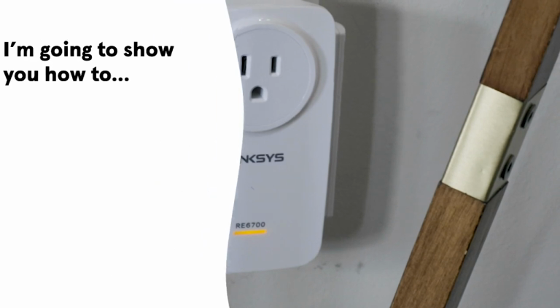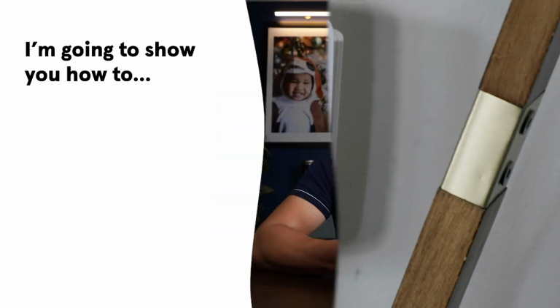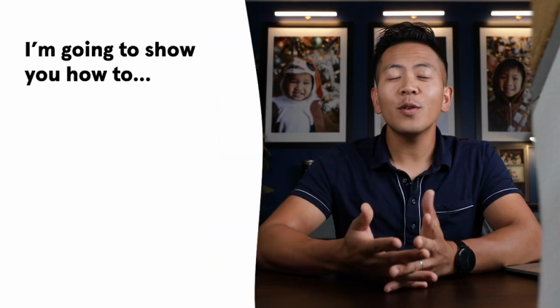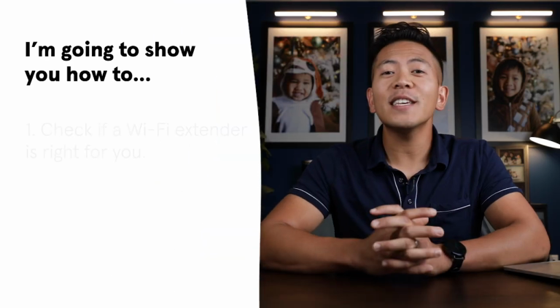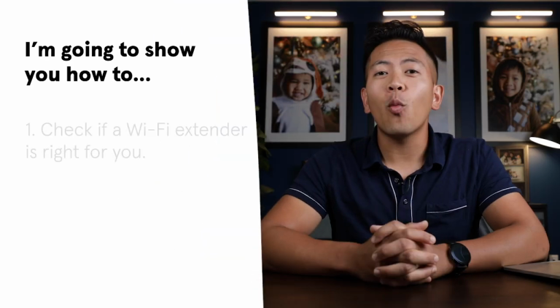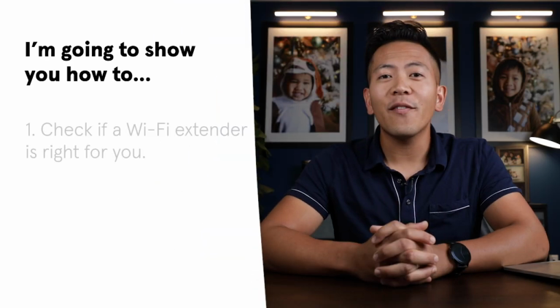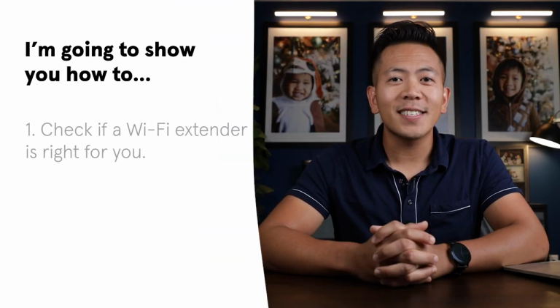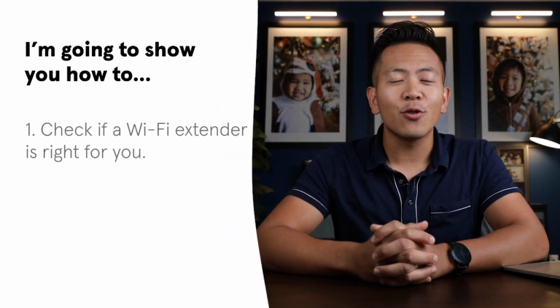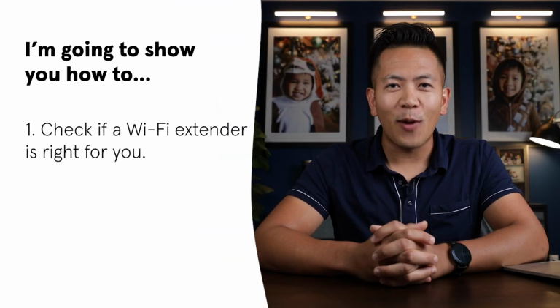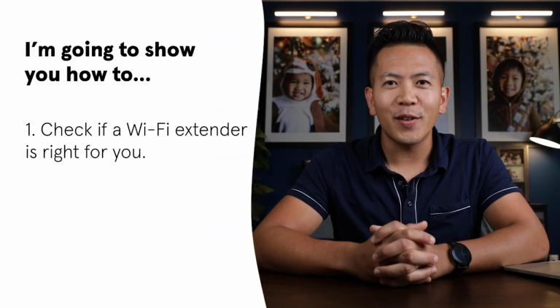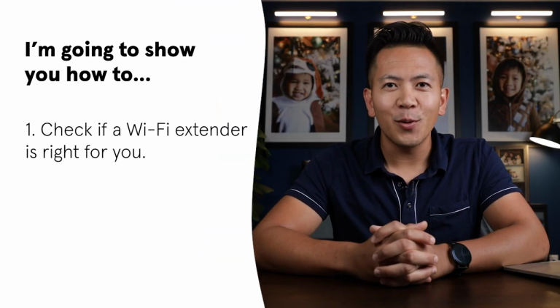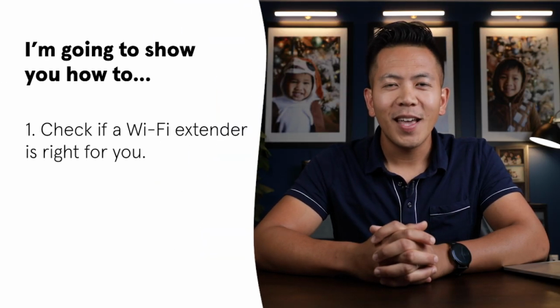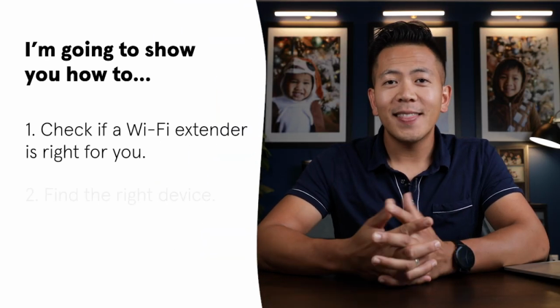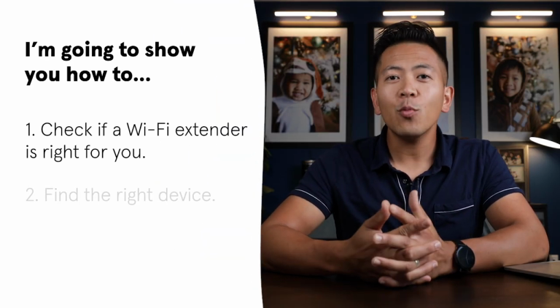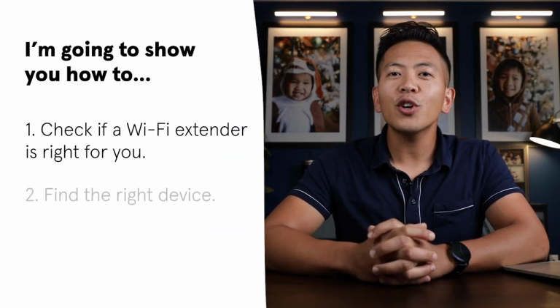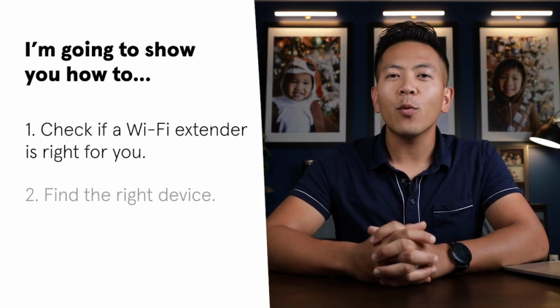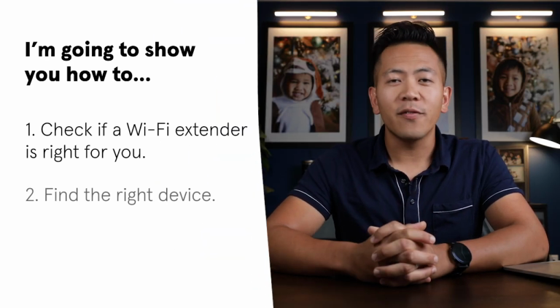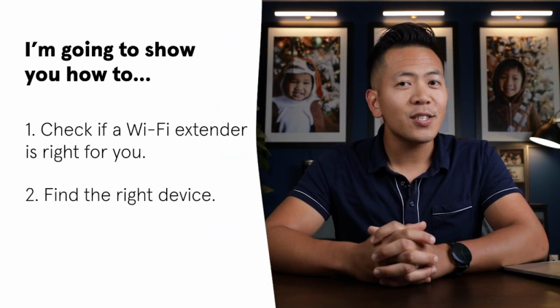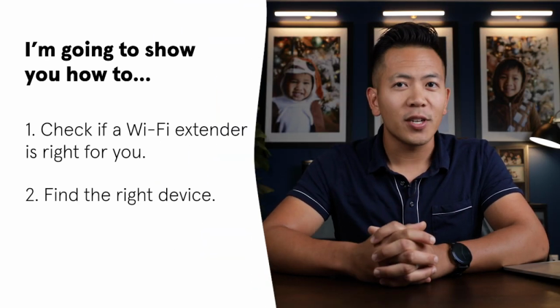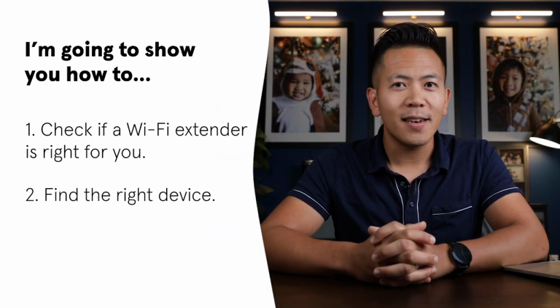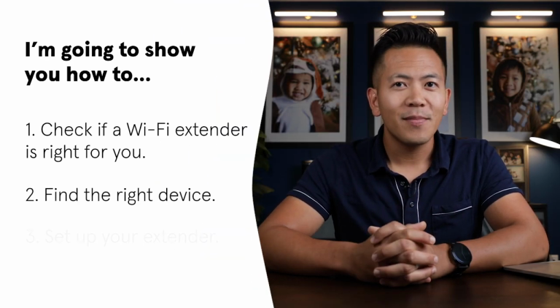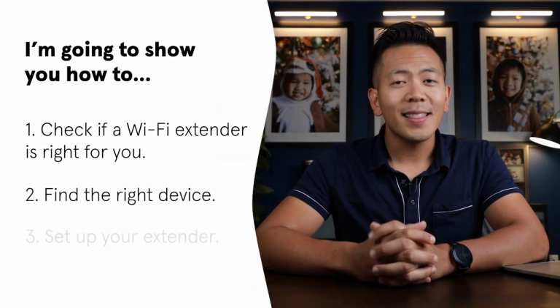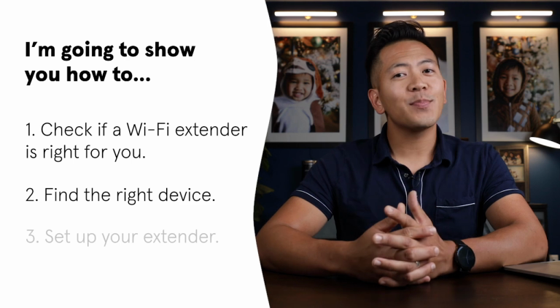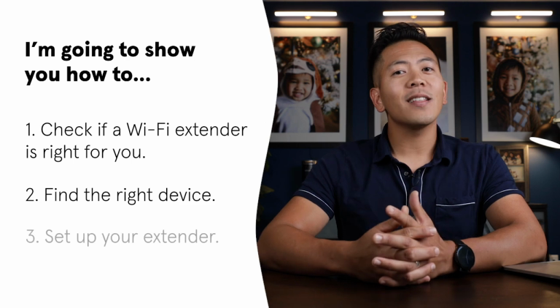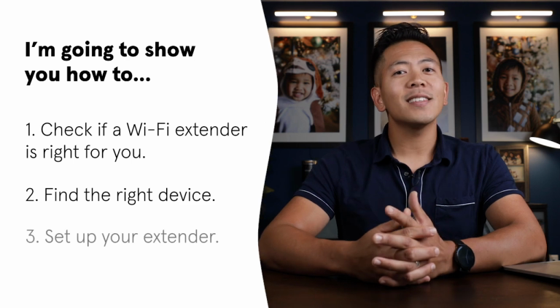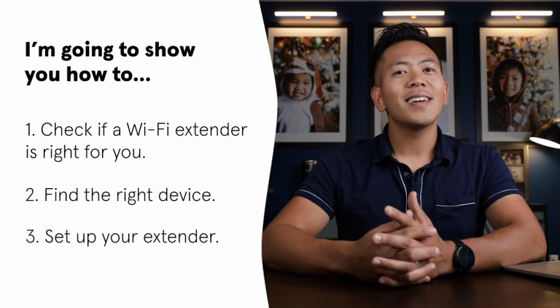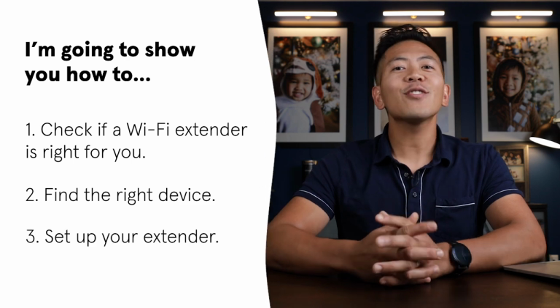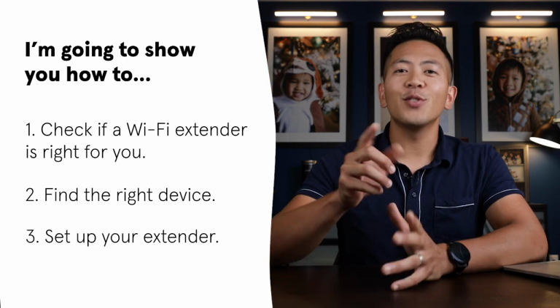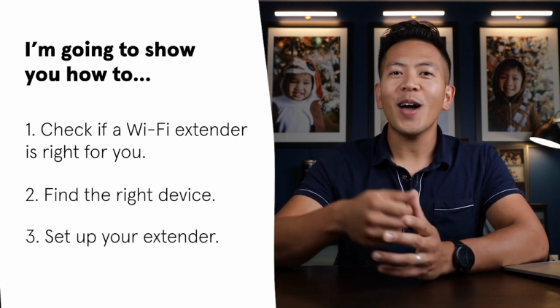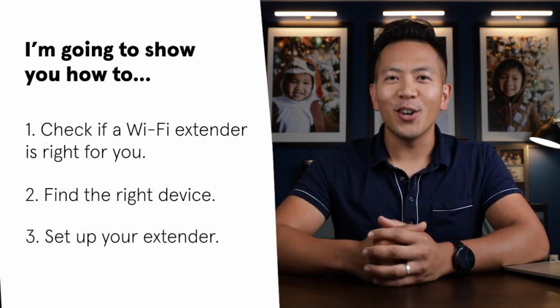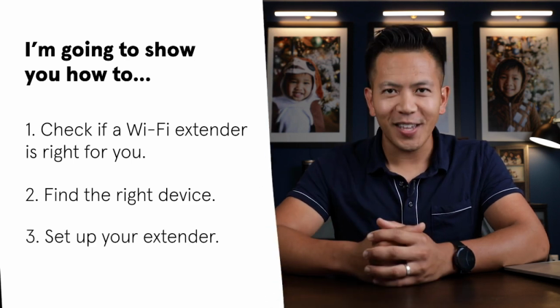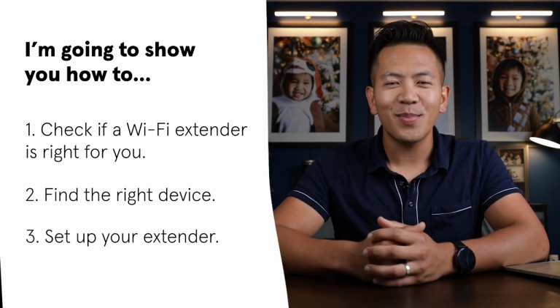First, we'll see if a Wi-Fi extender is right for you. Then we'll look at what device you should get. Last but not least, I'll show you how to hook it up.